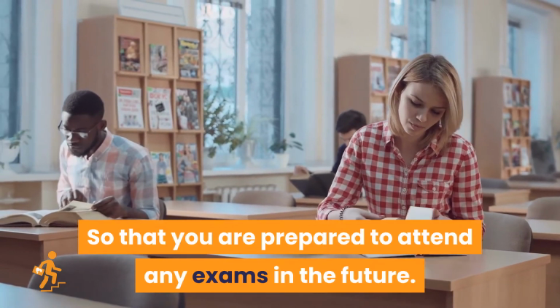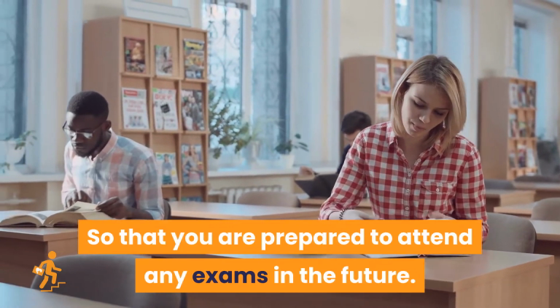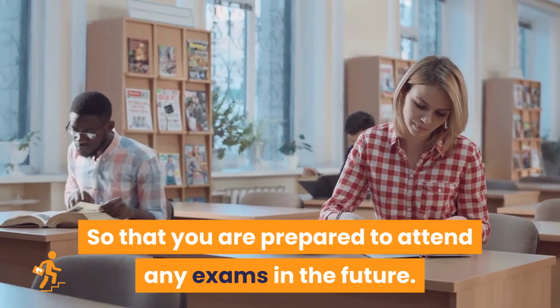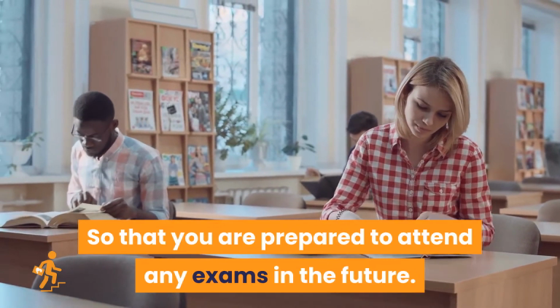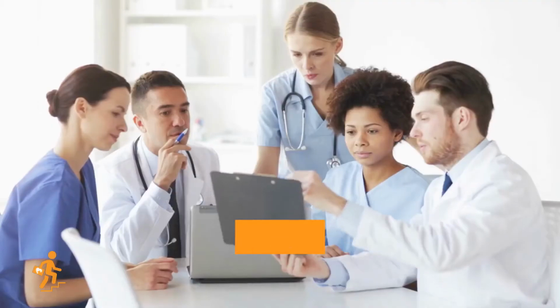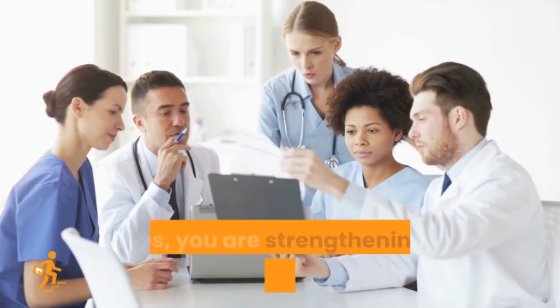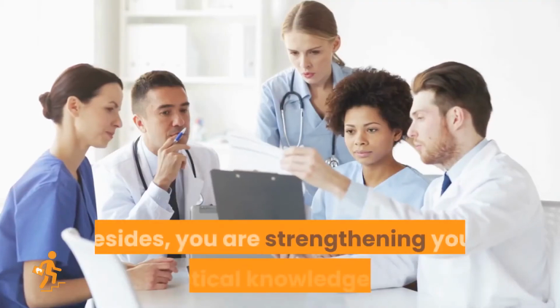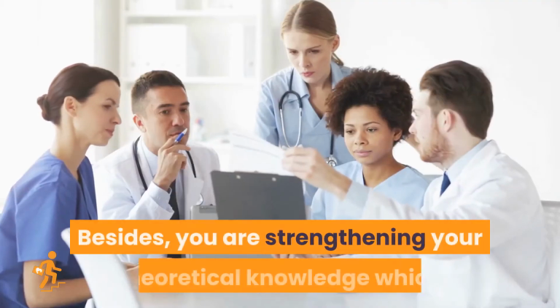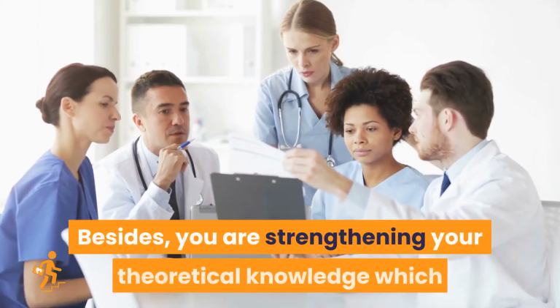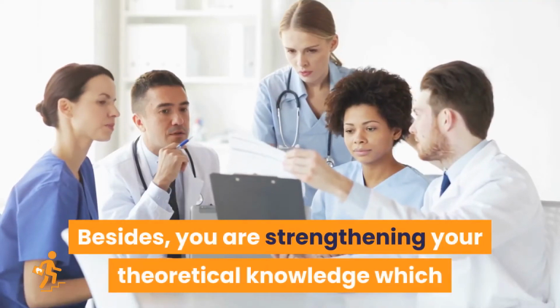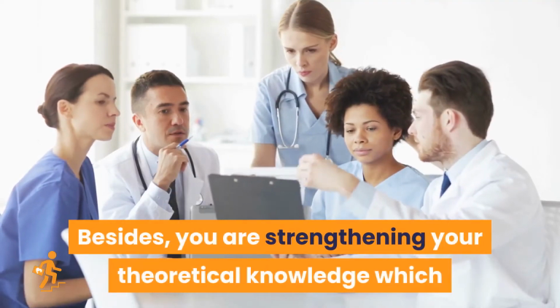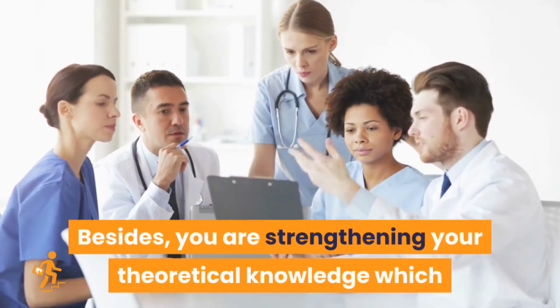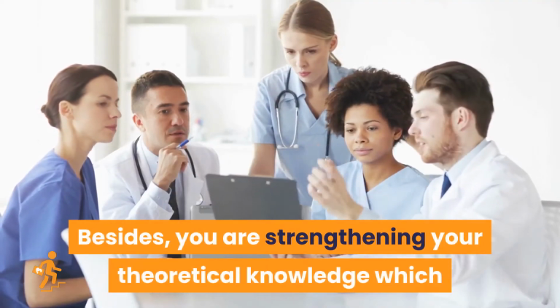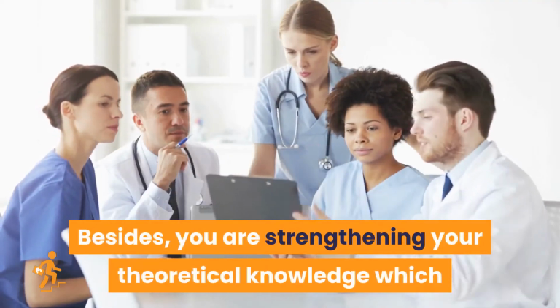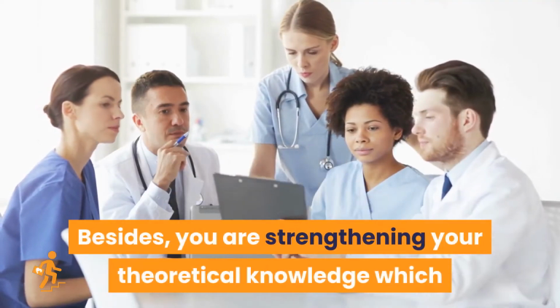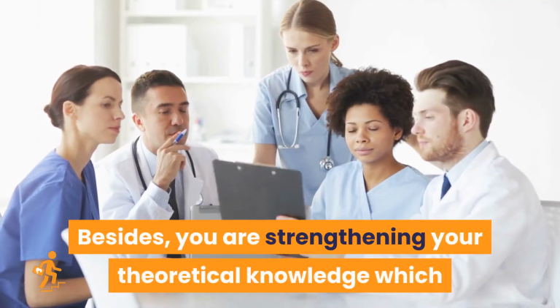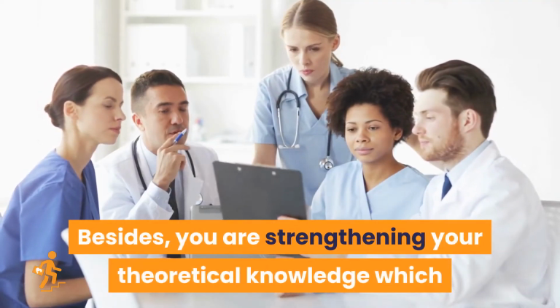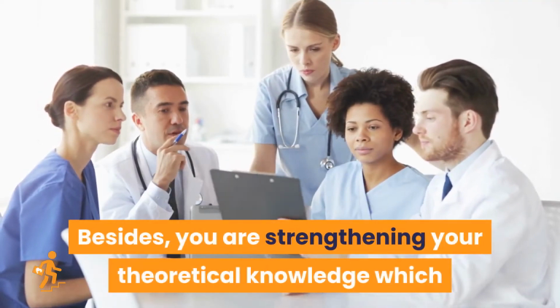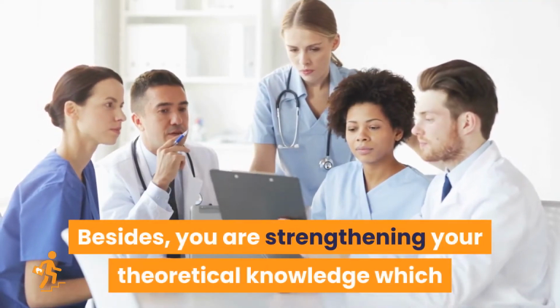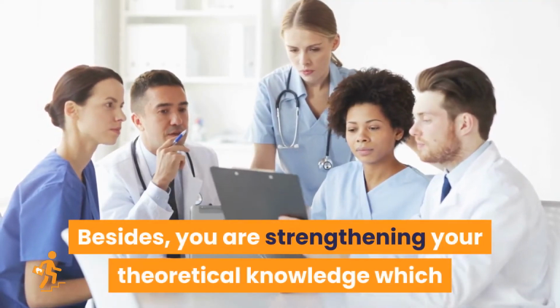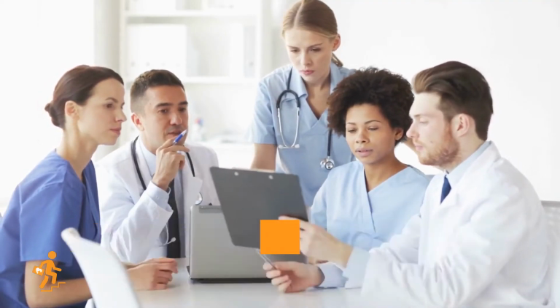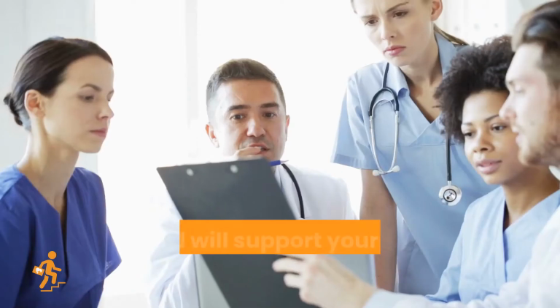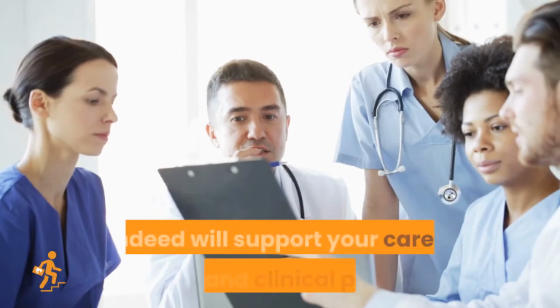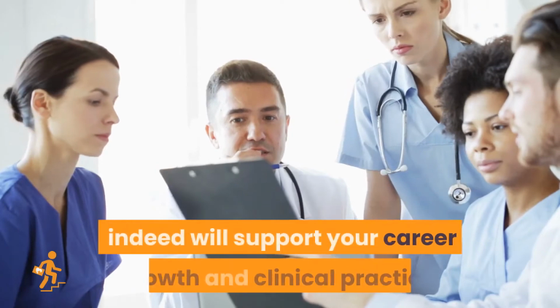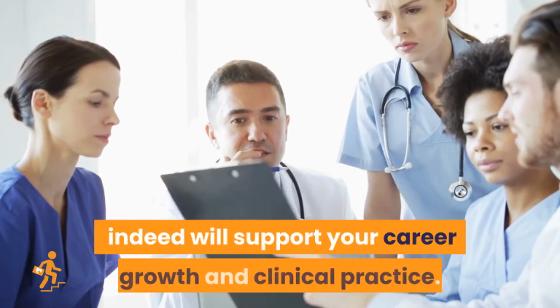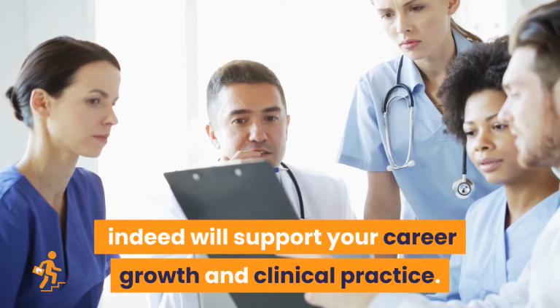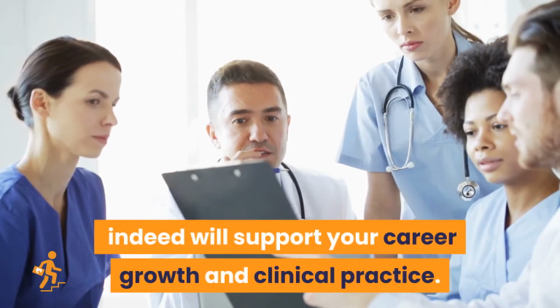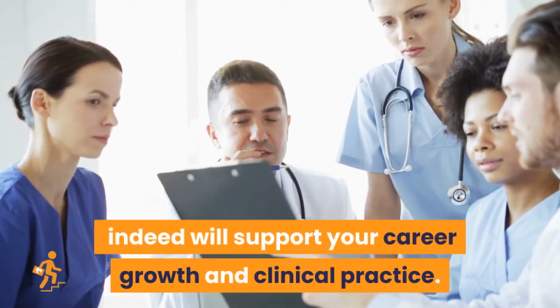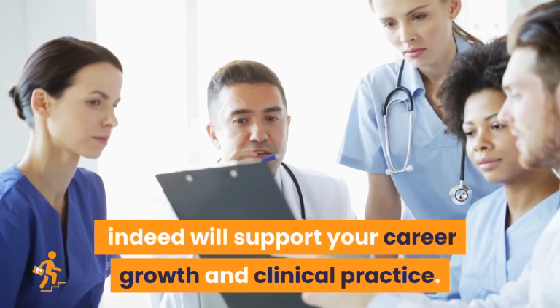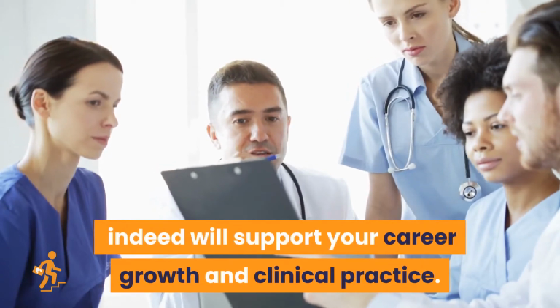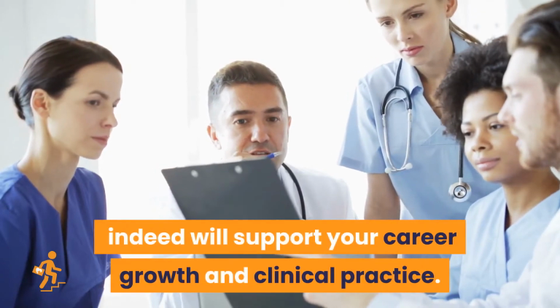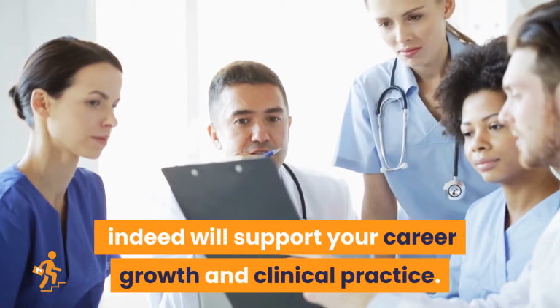Besides, you are strengthening your theoretical knowledge, which indeed will support your career growth and clinical practice.